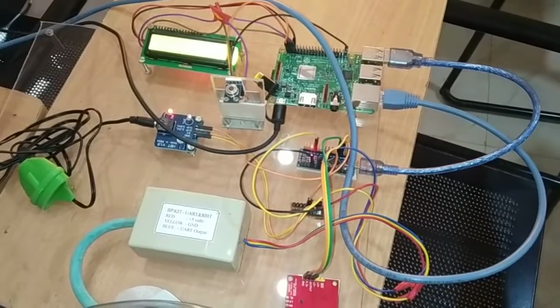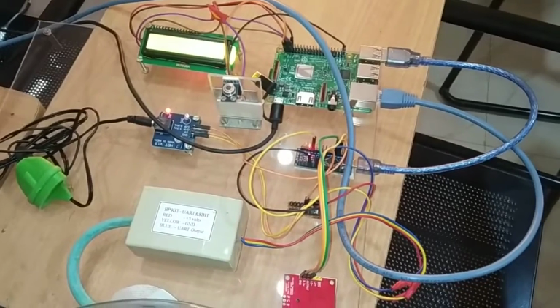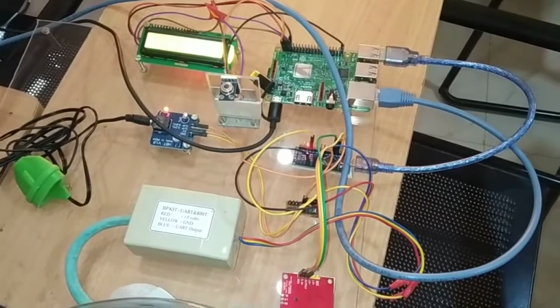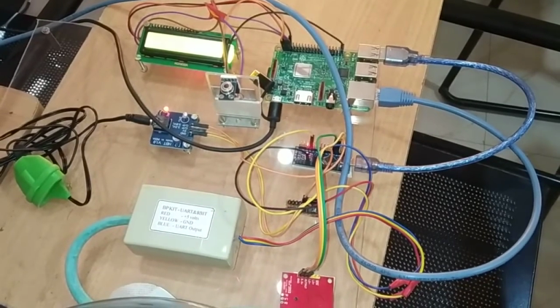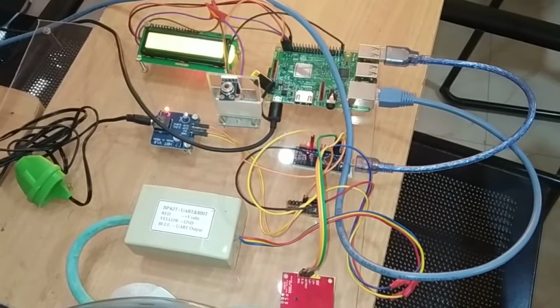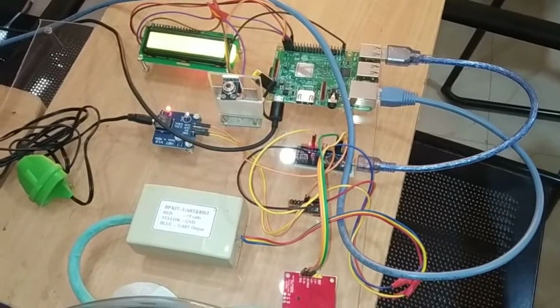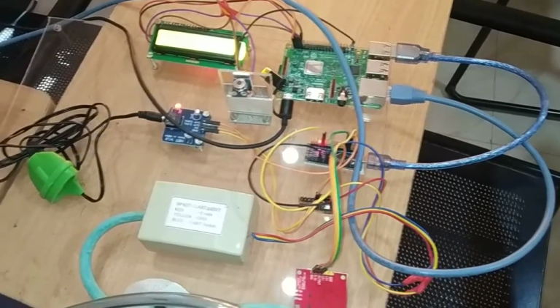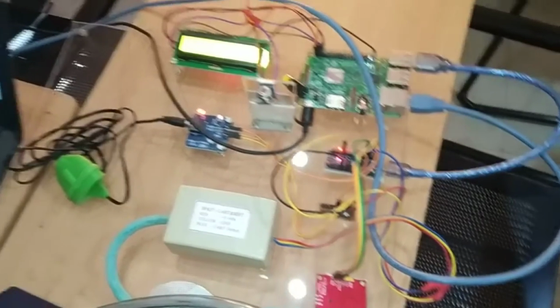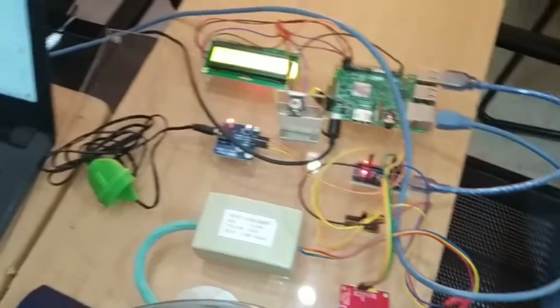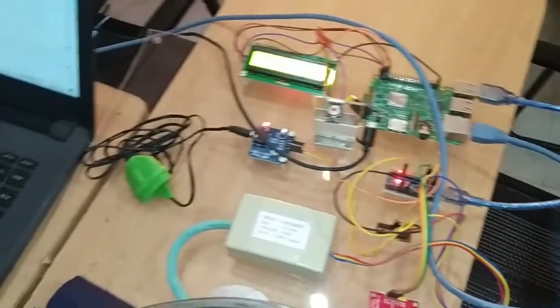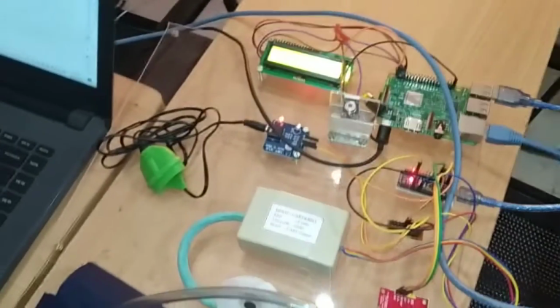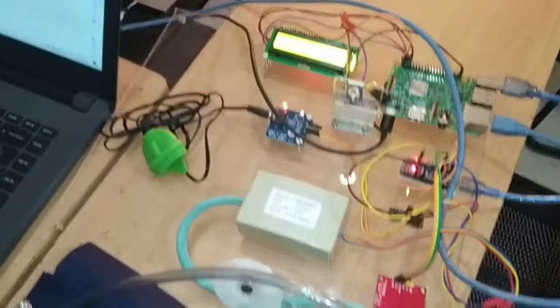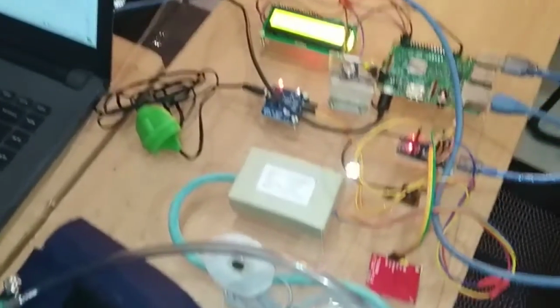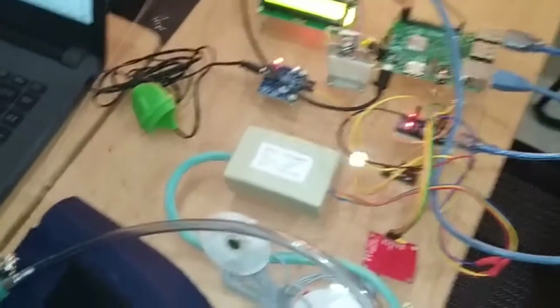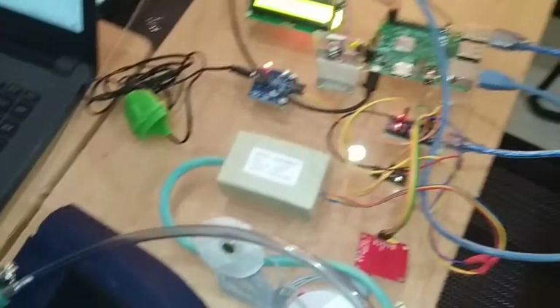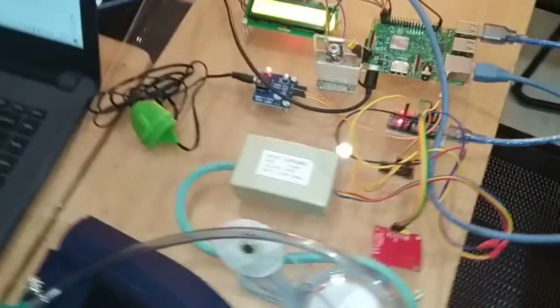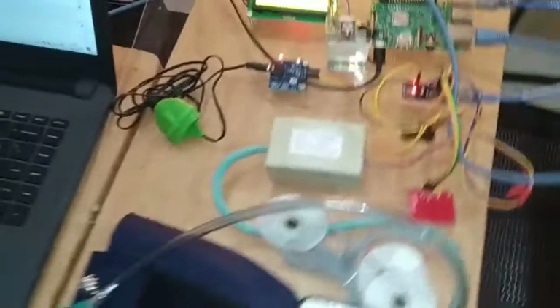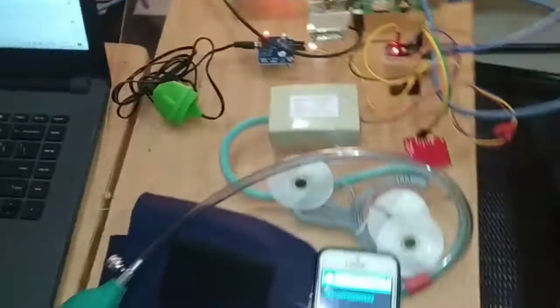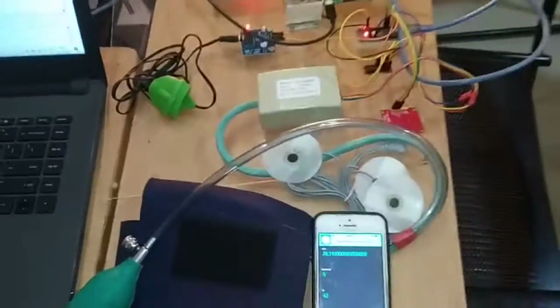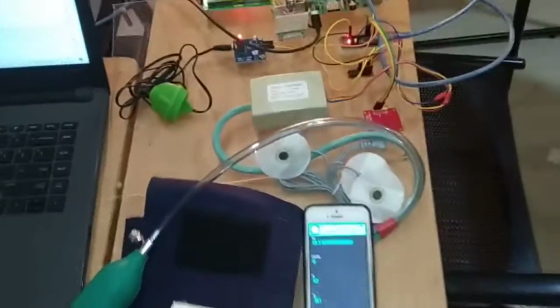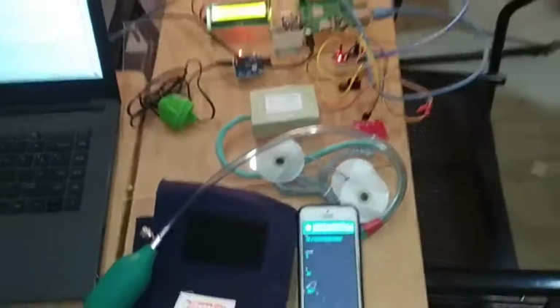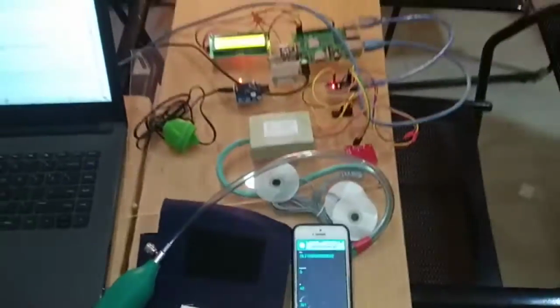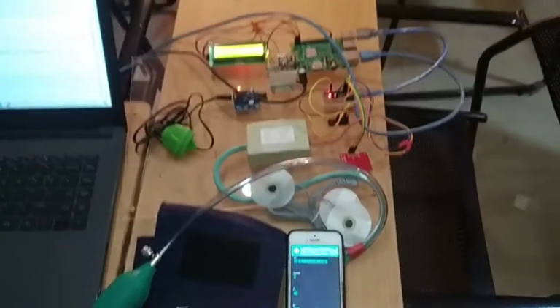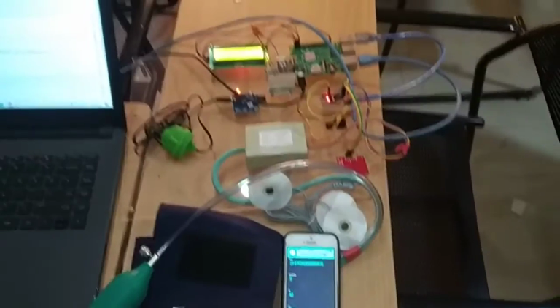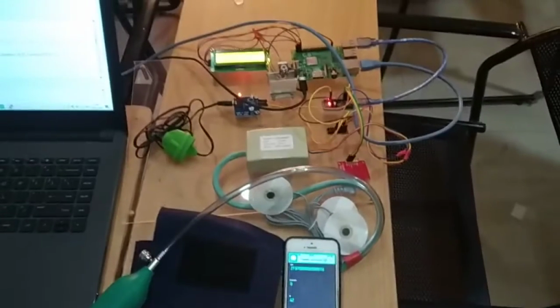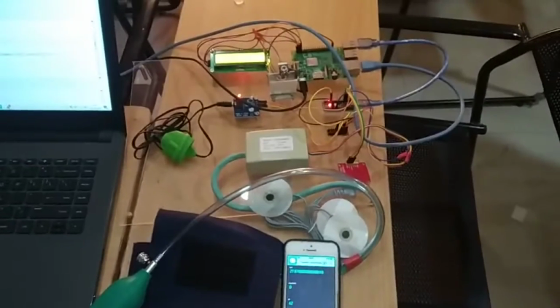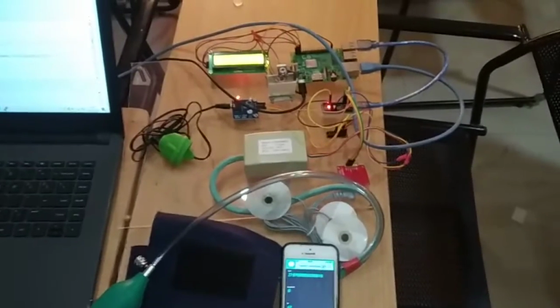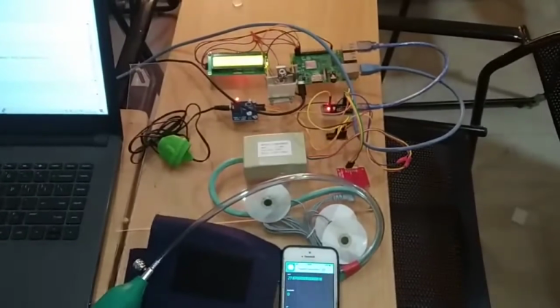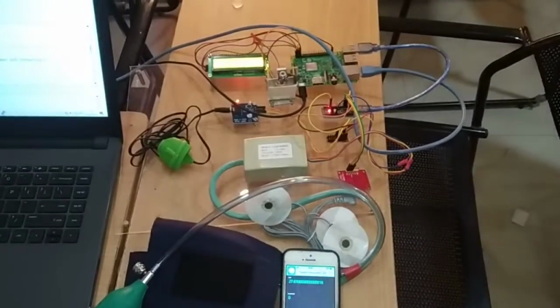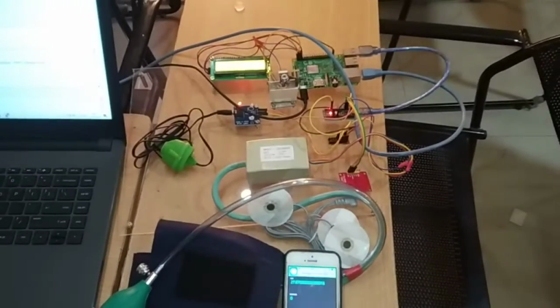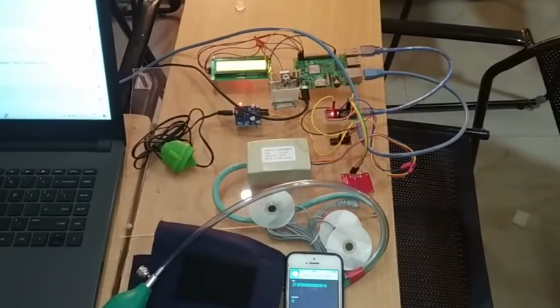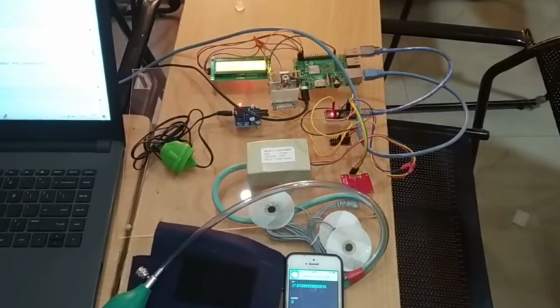So these are the required components for this IoT based health monitoring system project. Thank you for watching the video. Thank you.